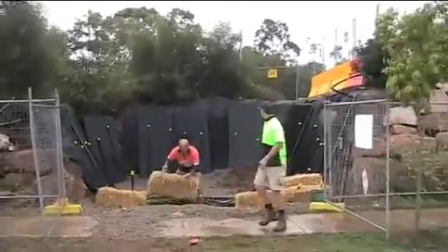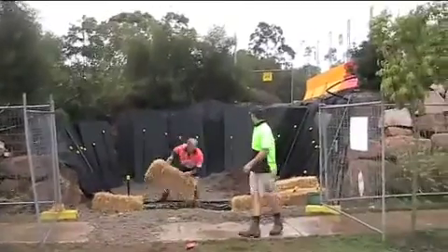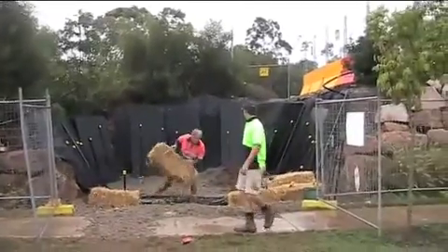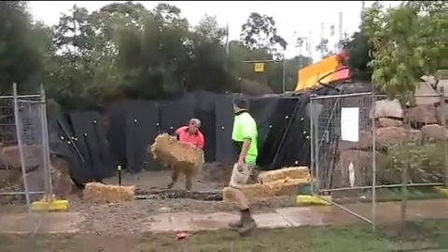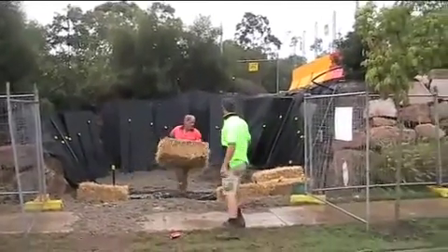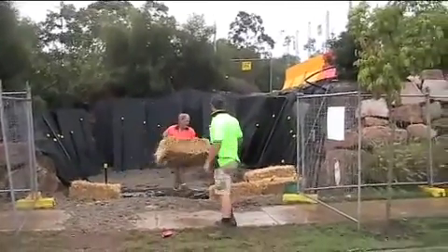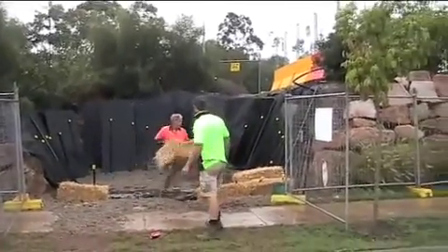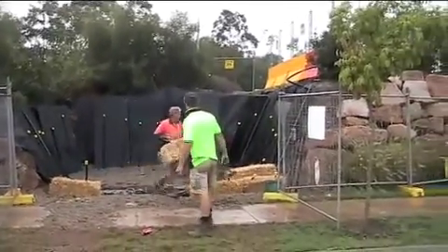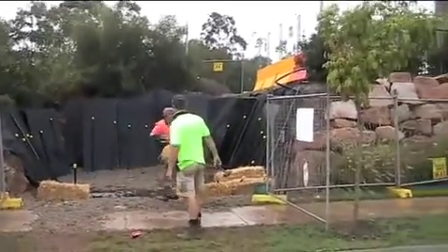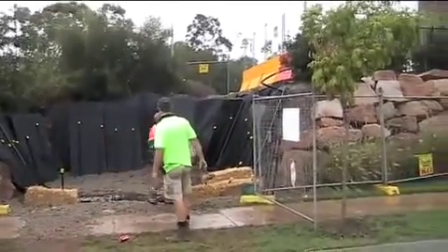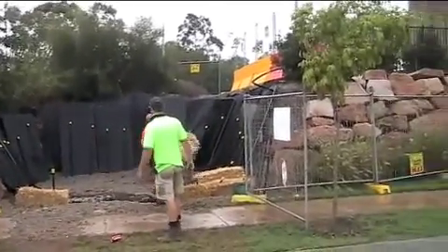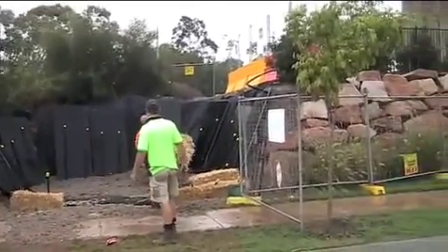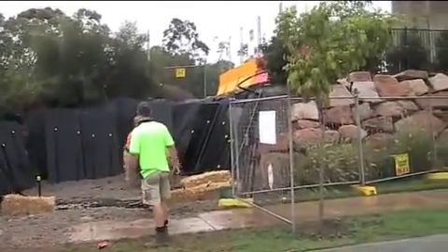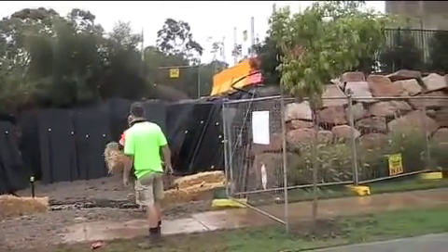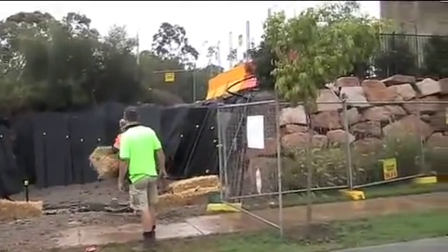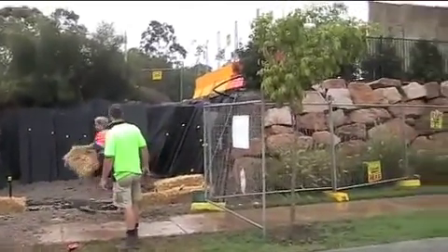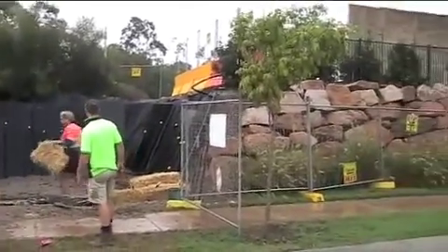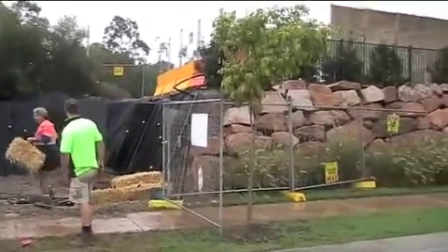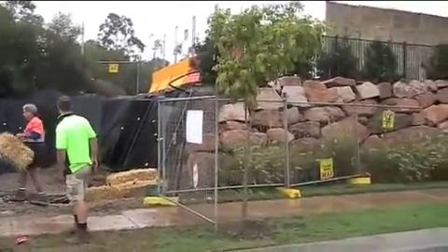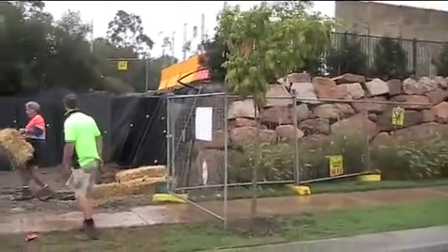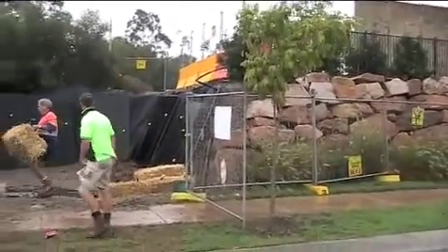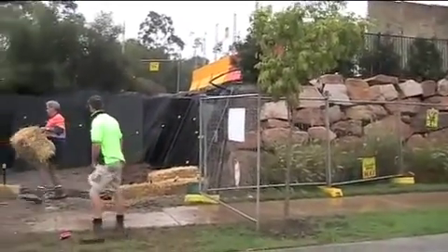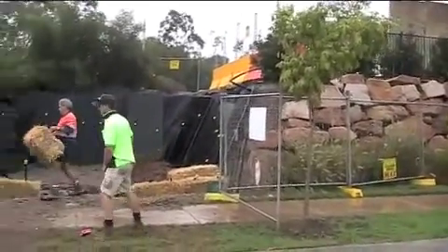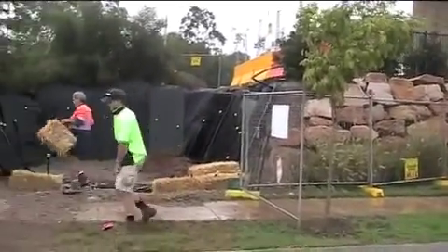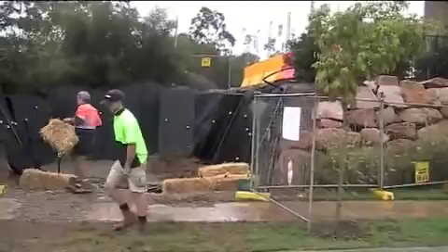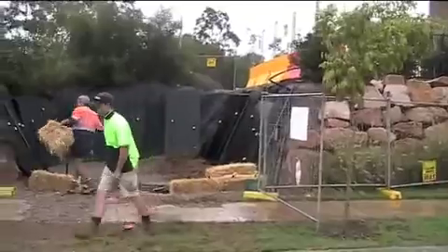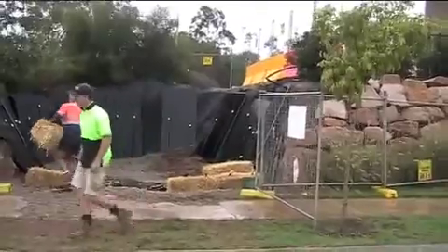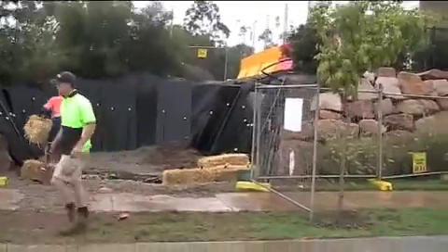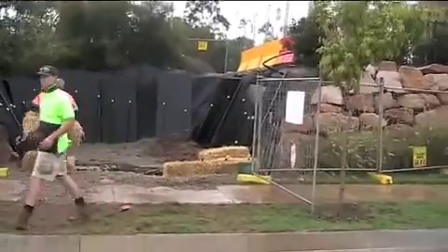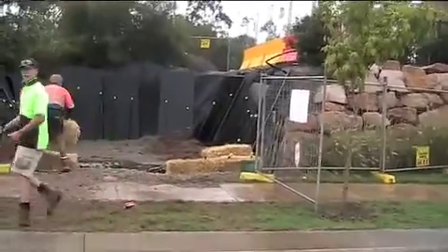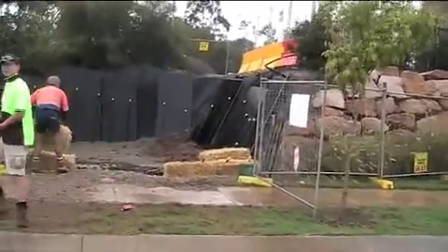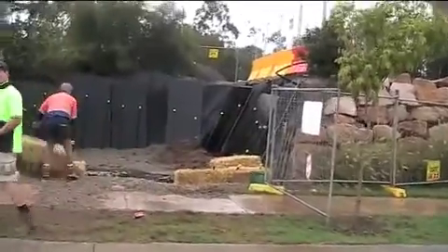I've got a feeling that there was an old creek running very close to this area, but the drilling in a couple of minutes will tell us what we've actually got. And there we go — we're almost in.